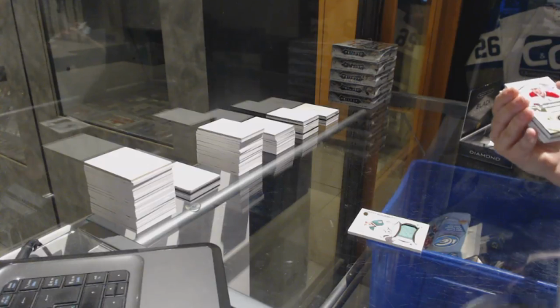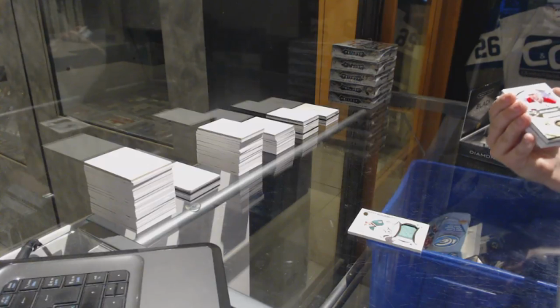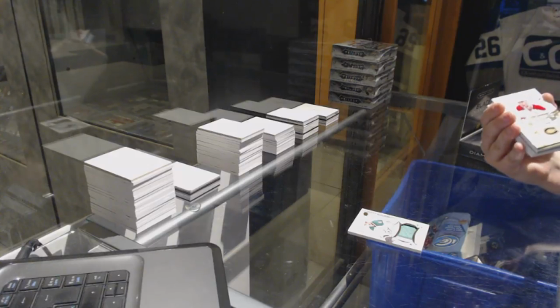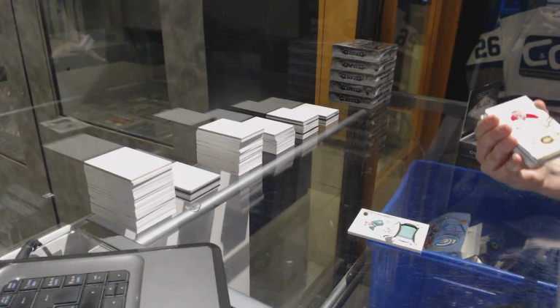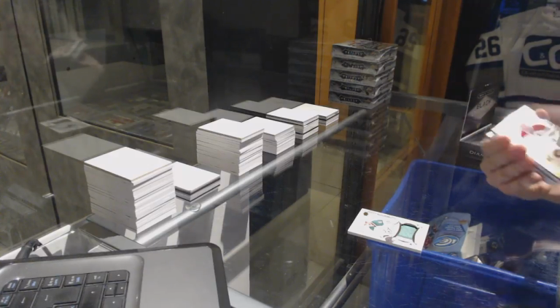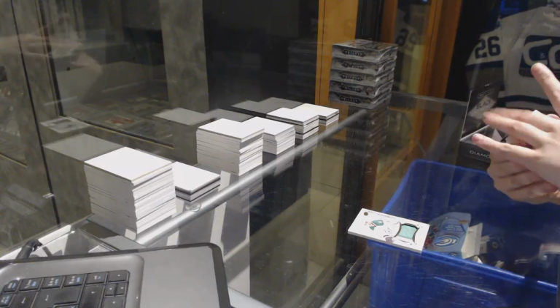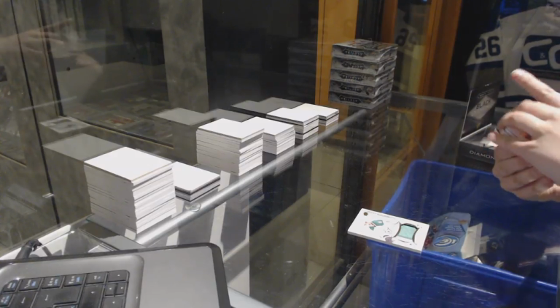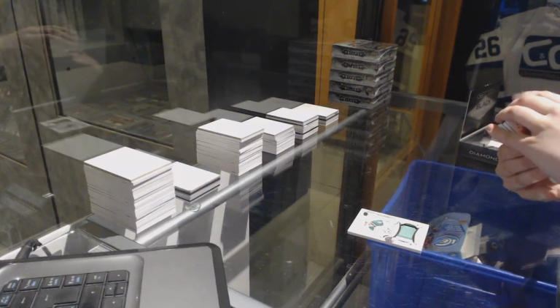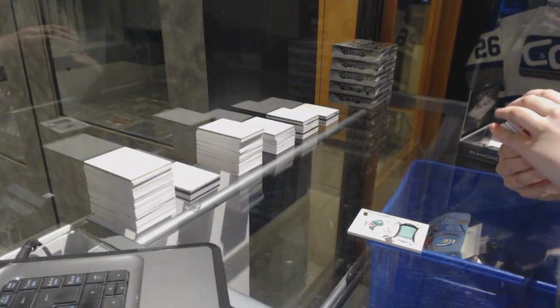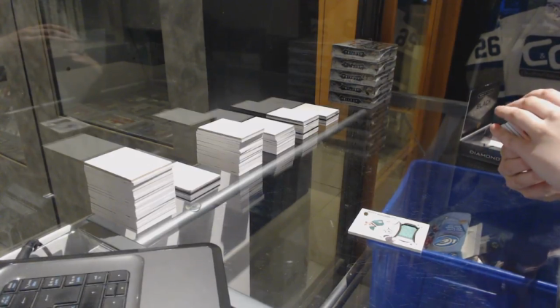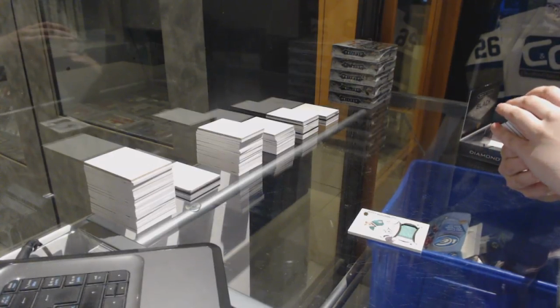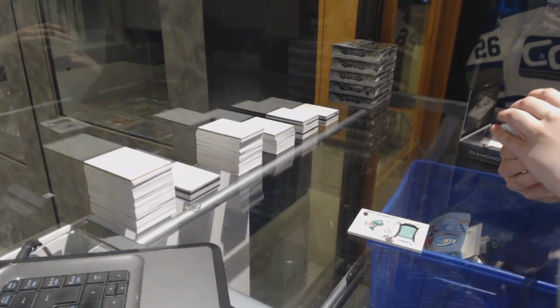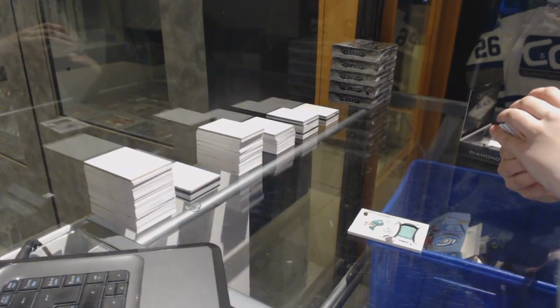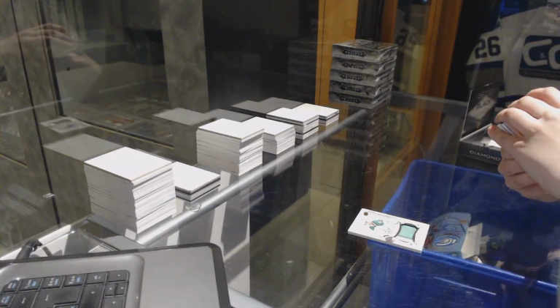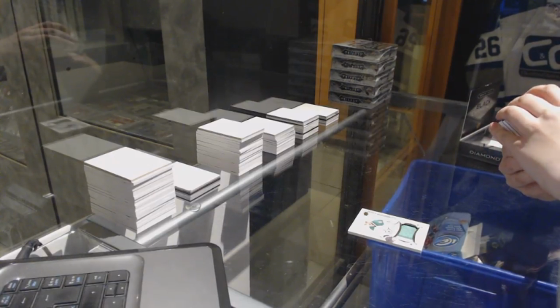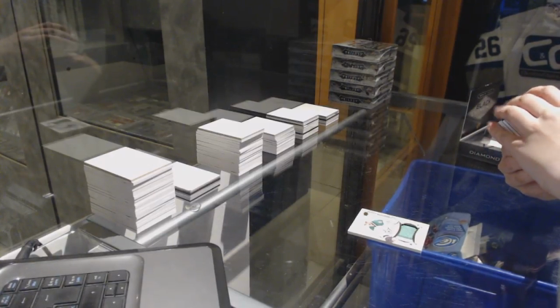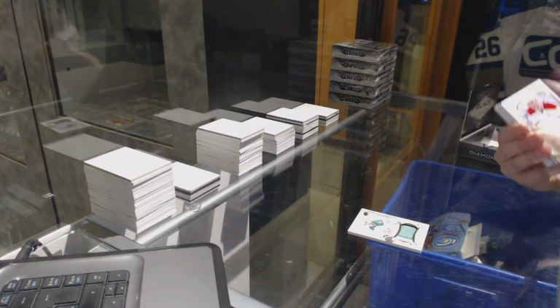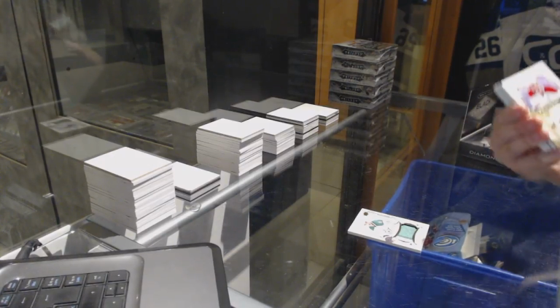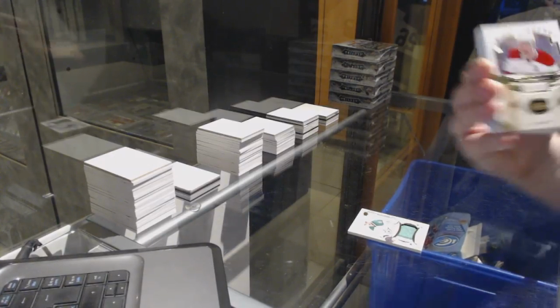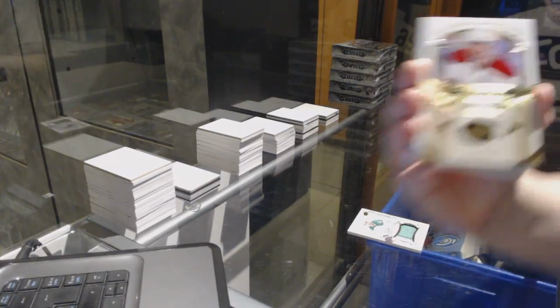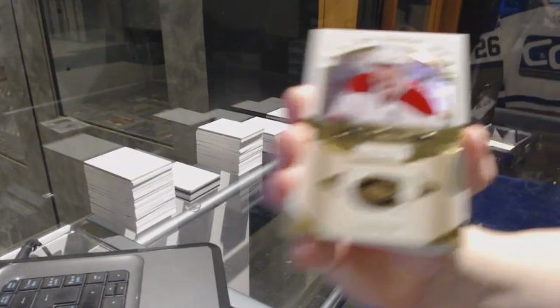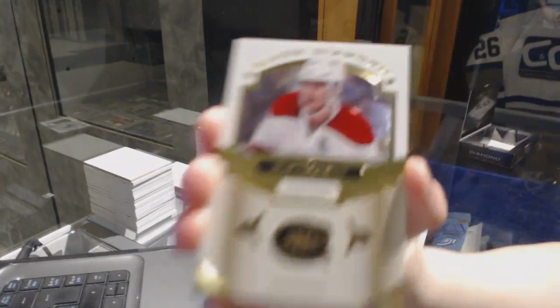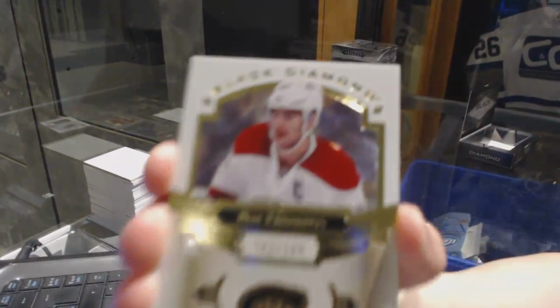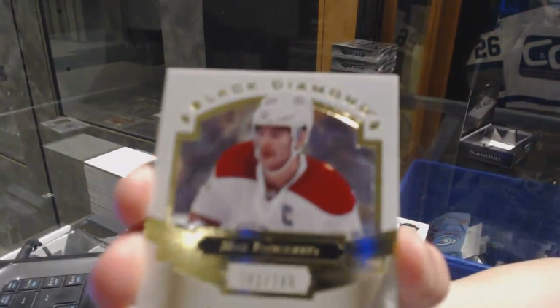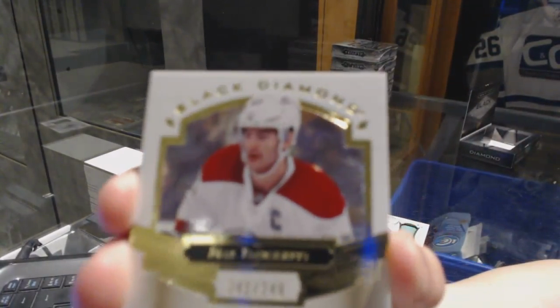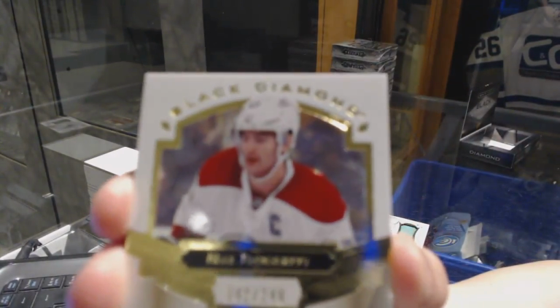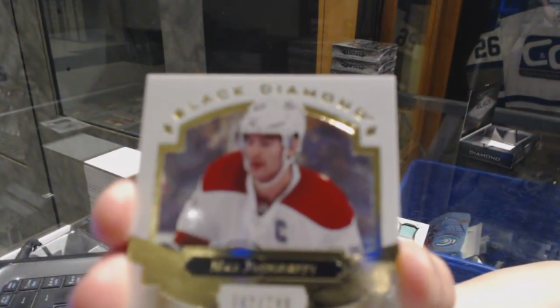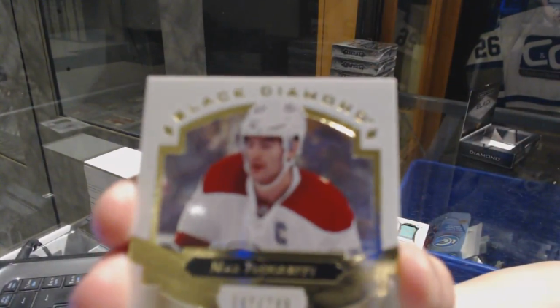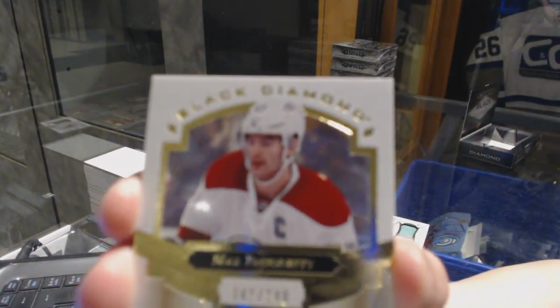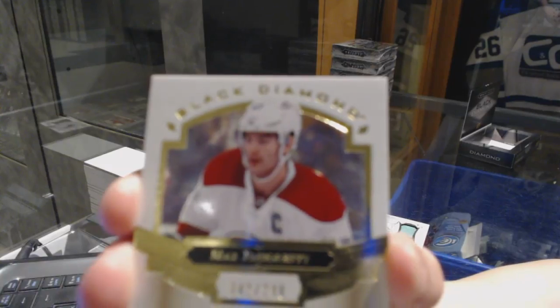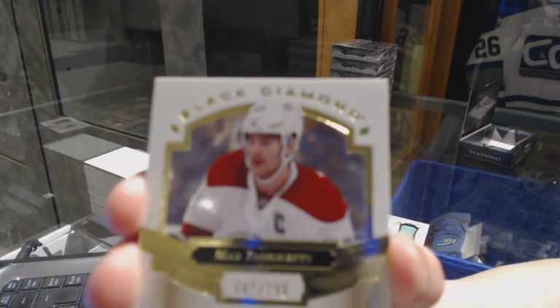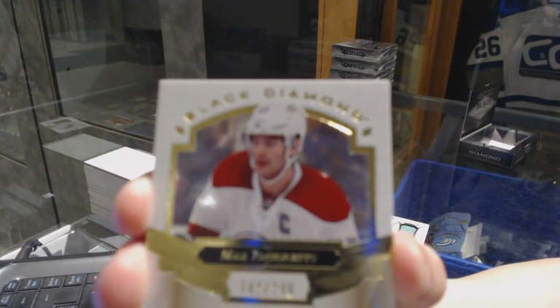We've got a base card, number 249, Max Pacioretty.